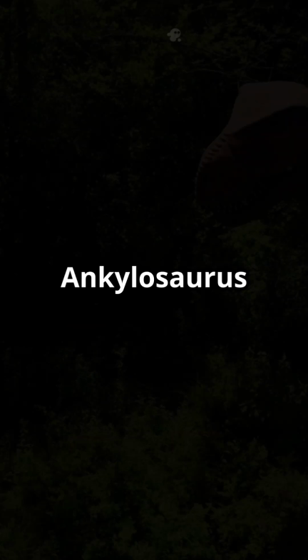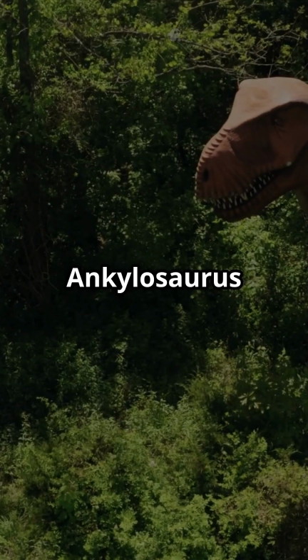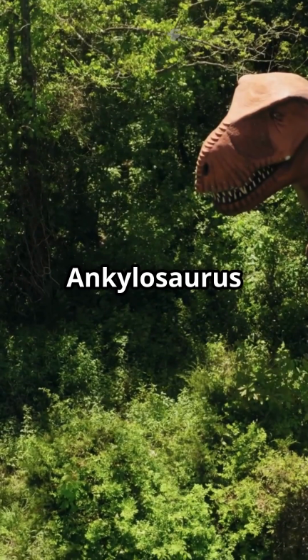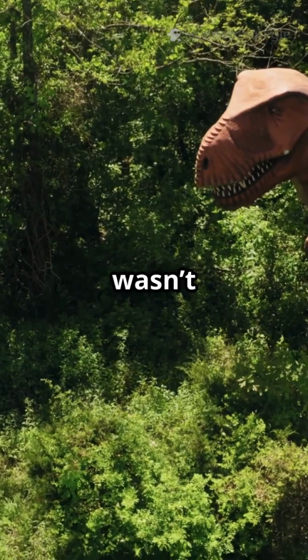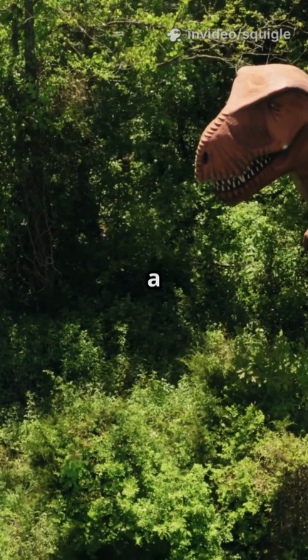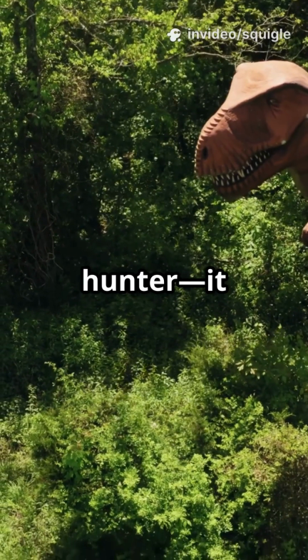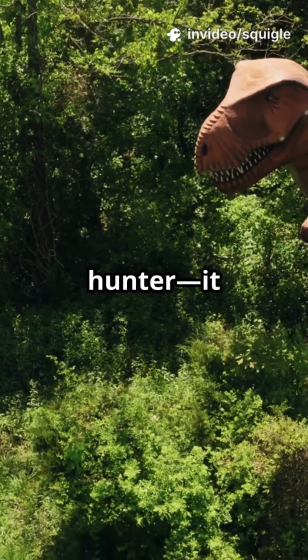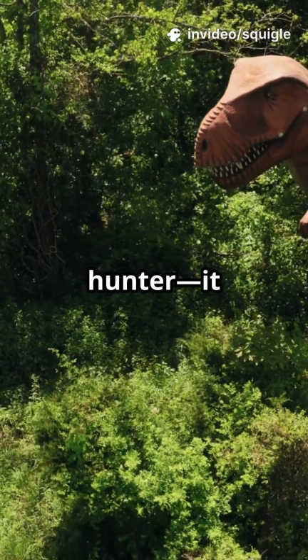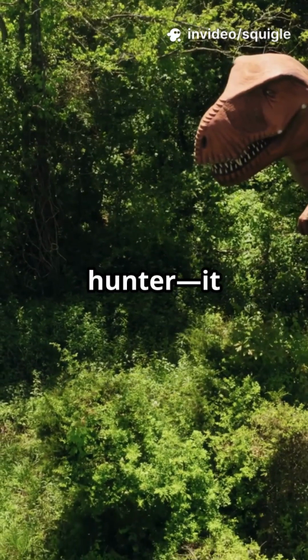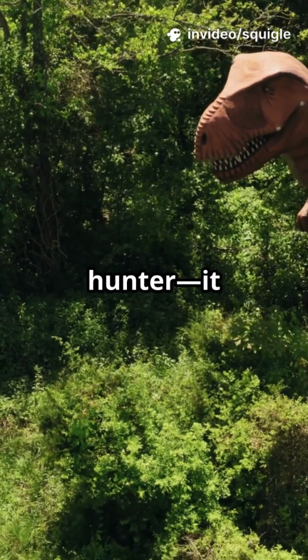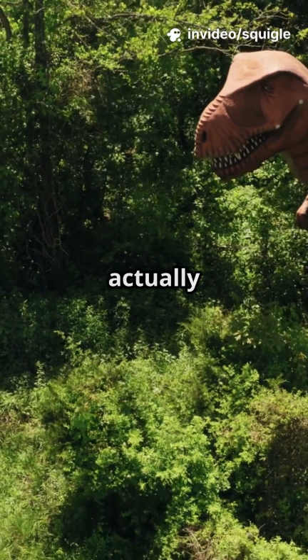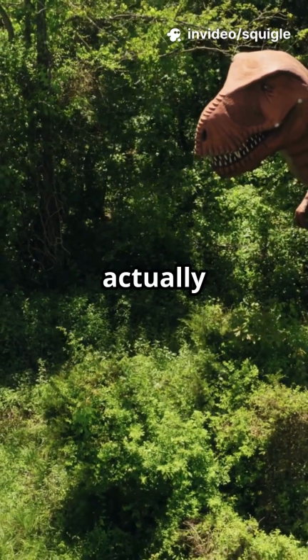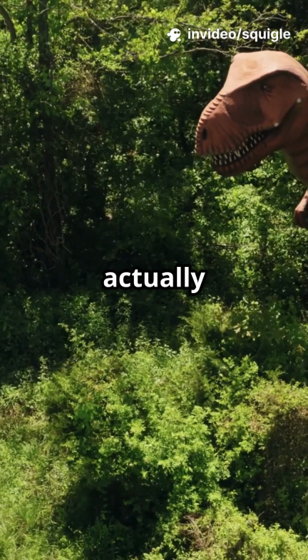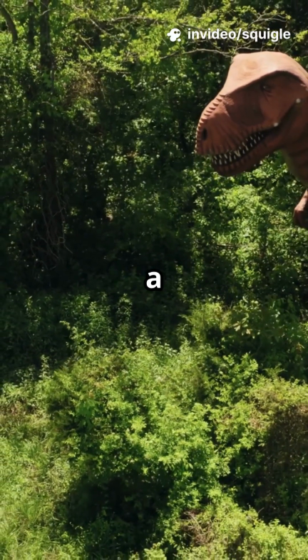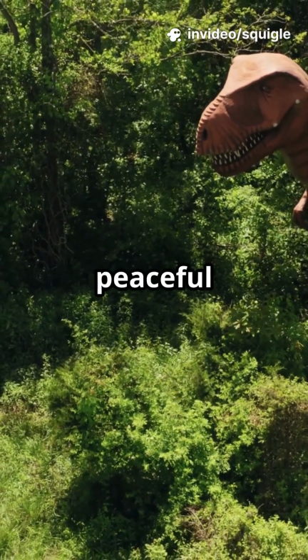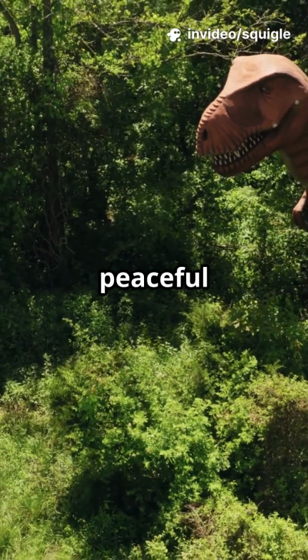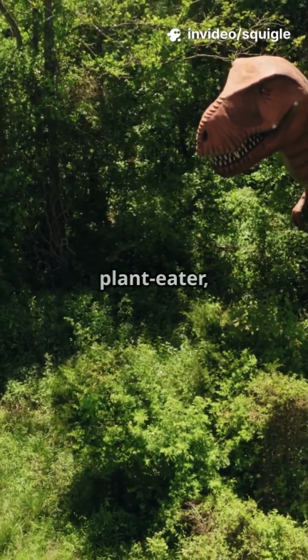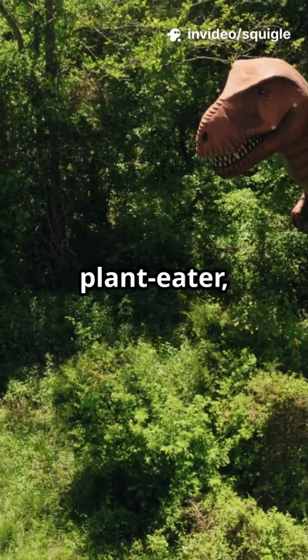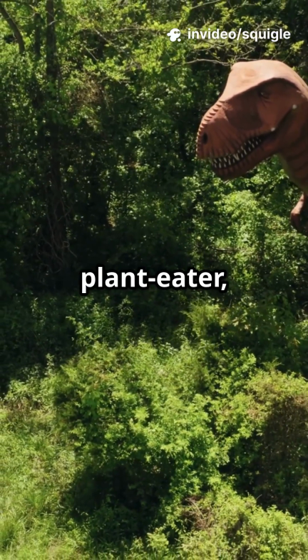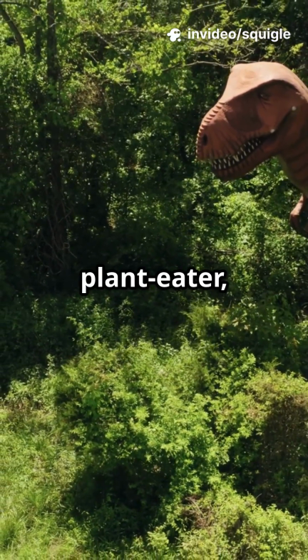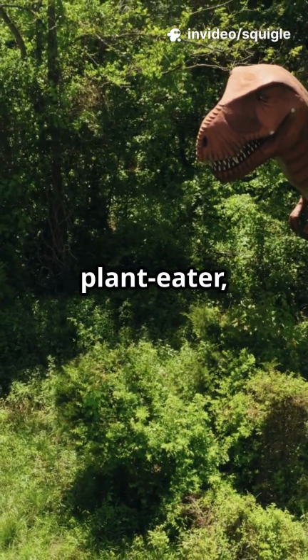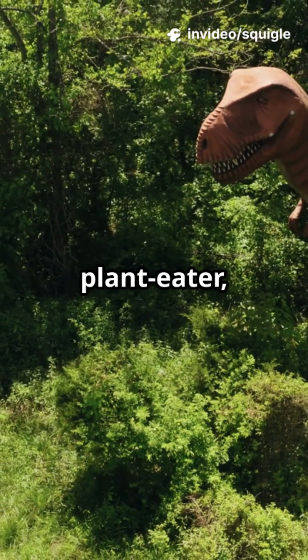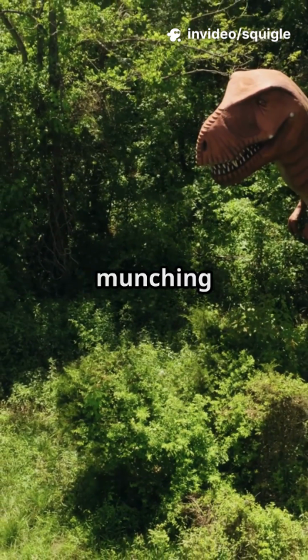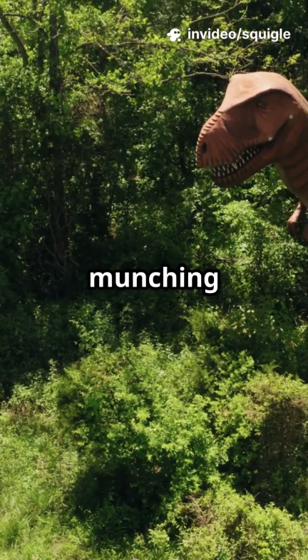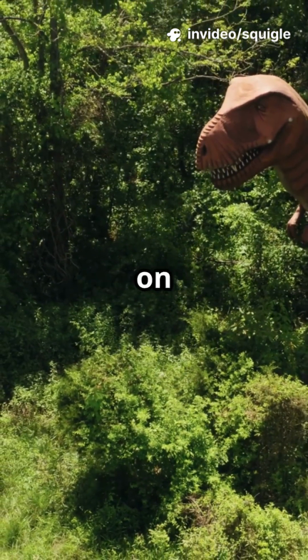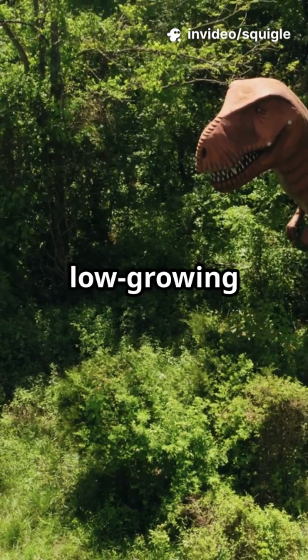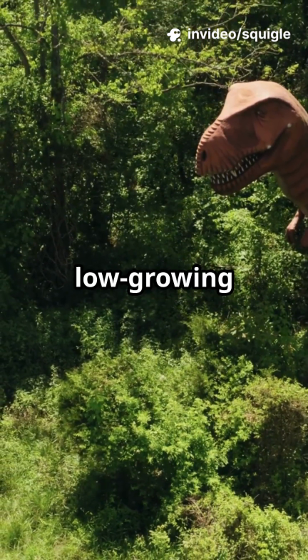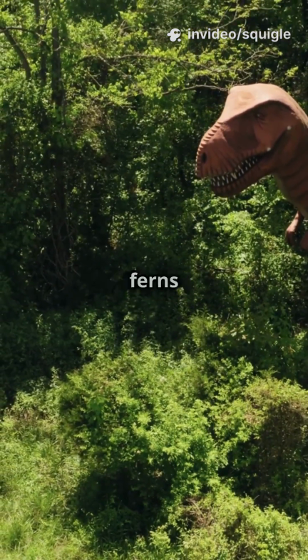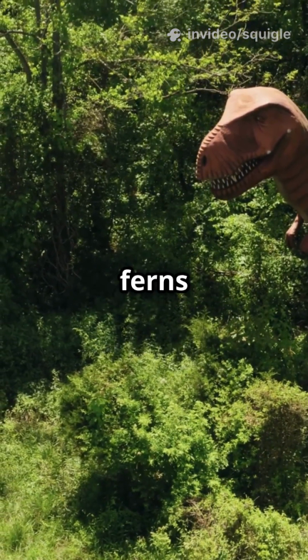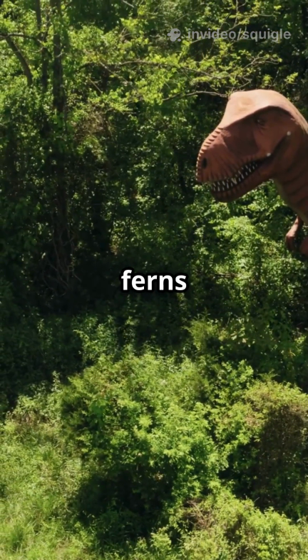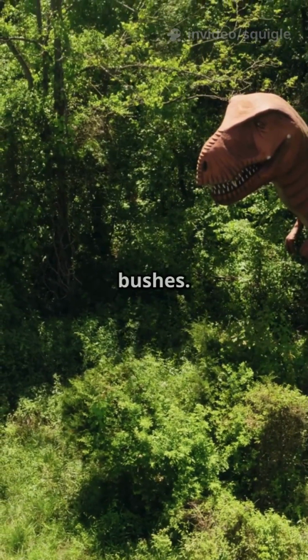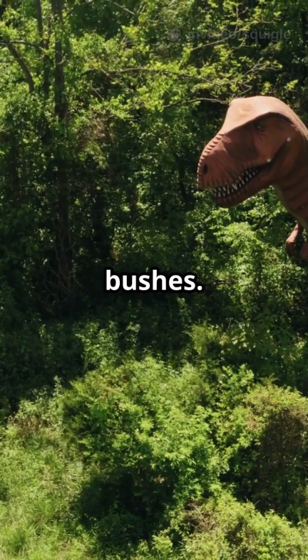Ankylosaurus wasn't a hunter. It was actually a peaceful plant eater, munching on low-growing ferns and bushes.